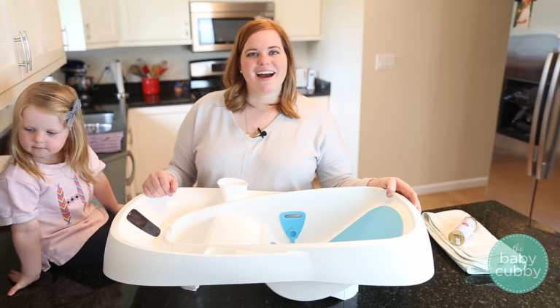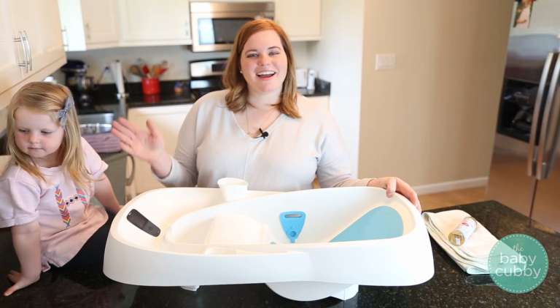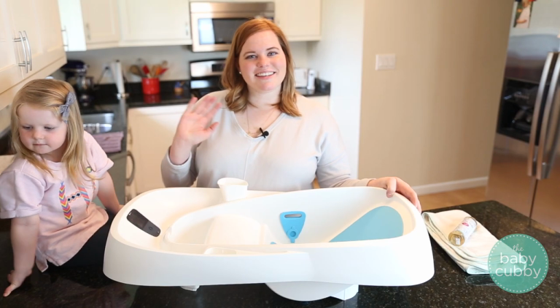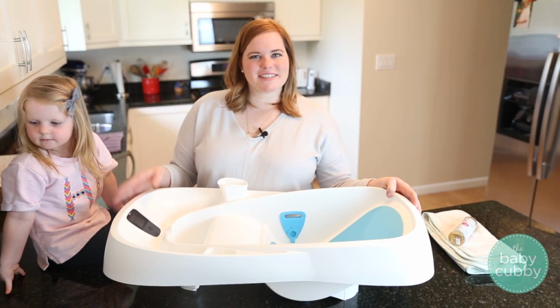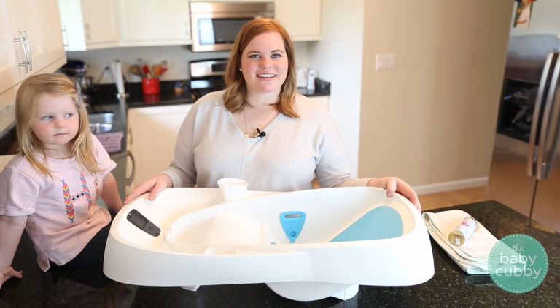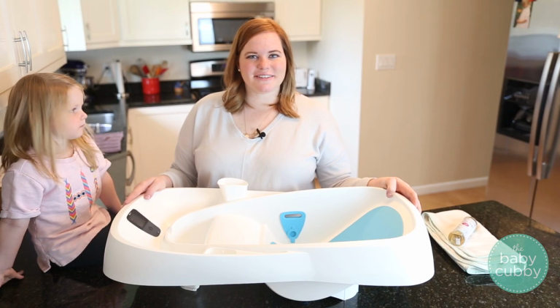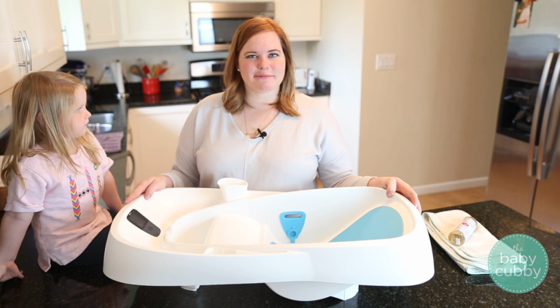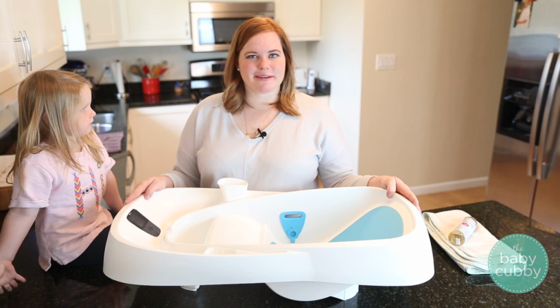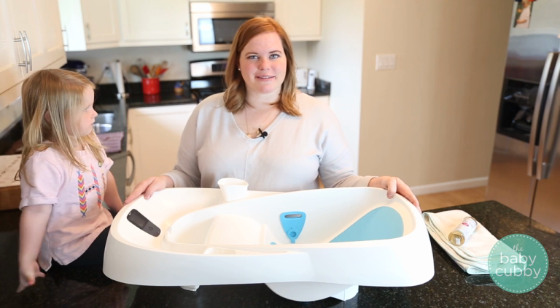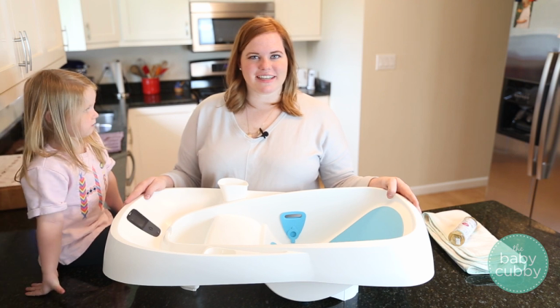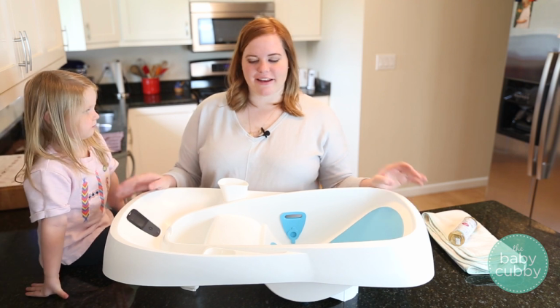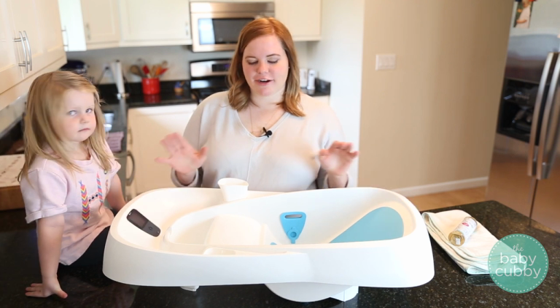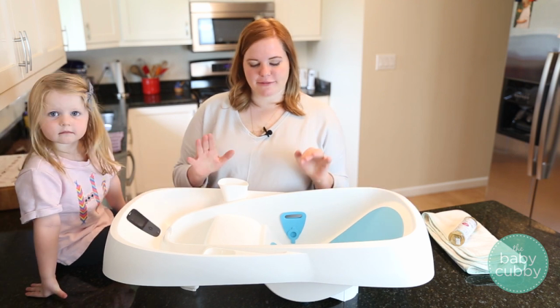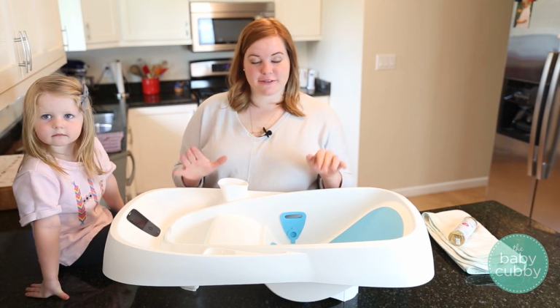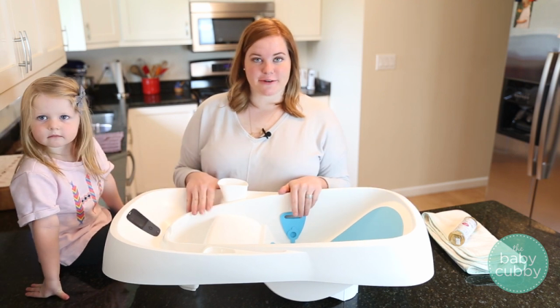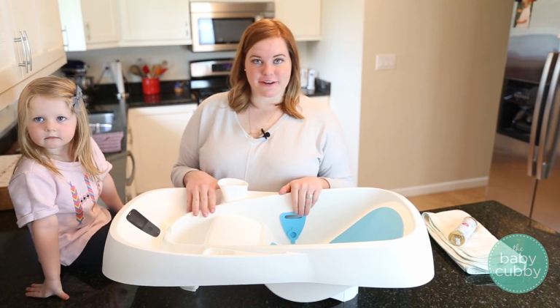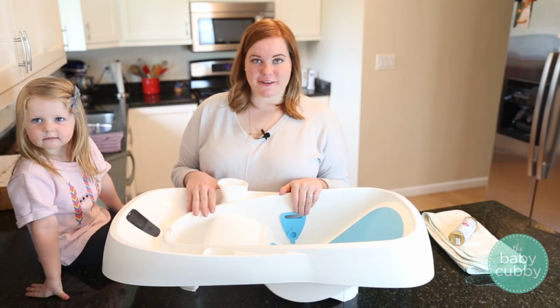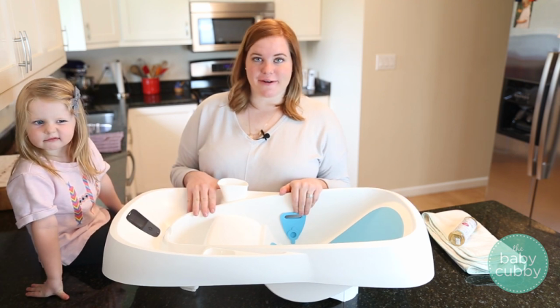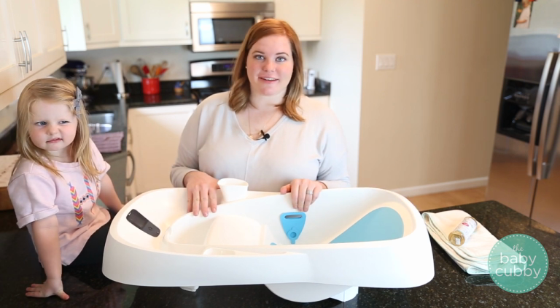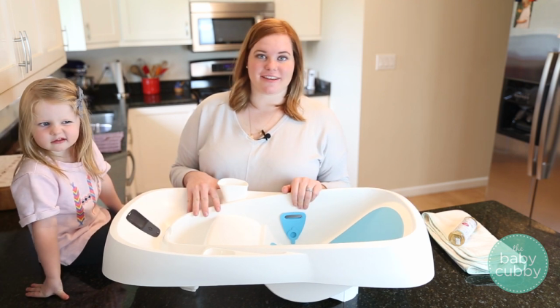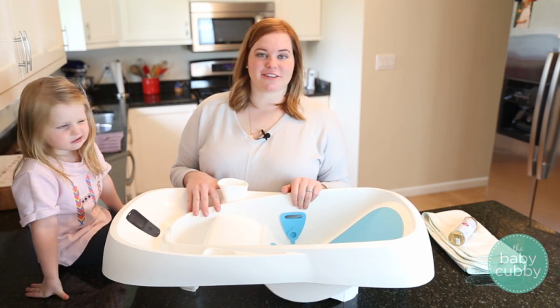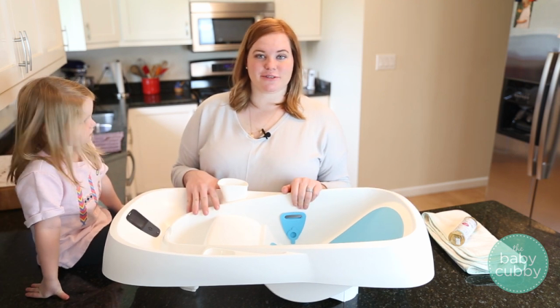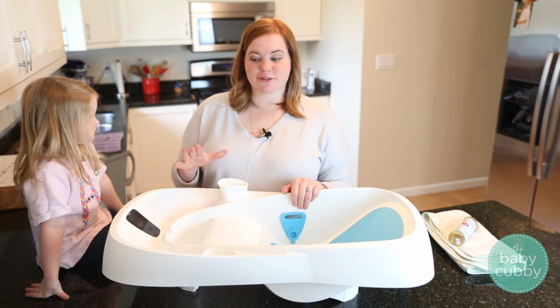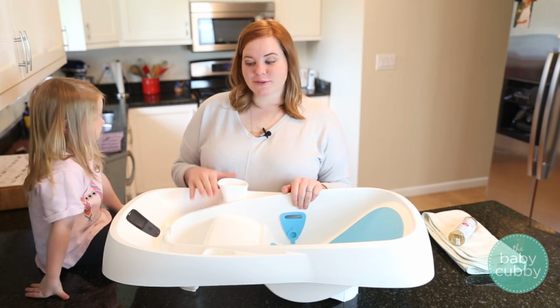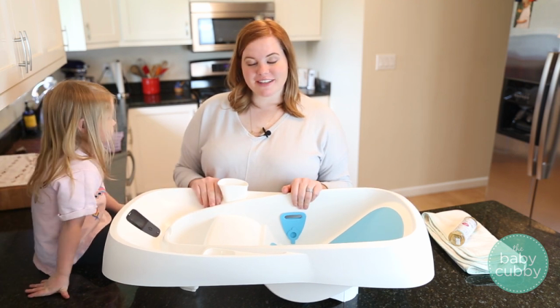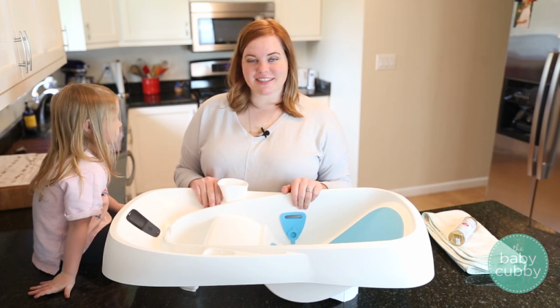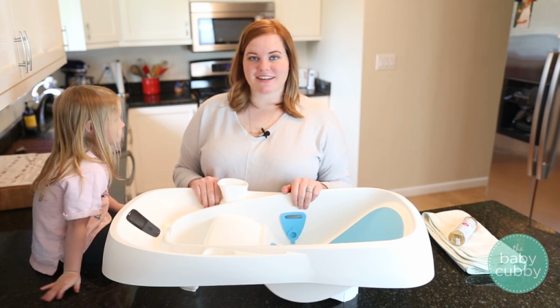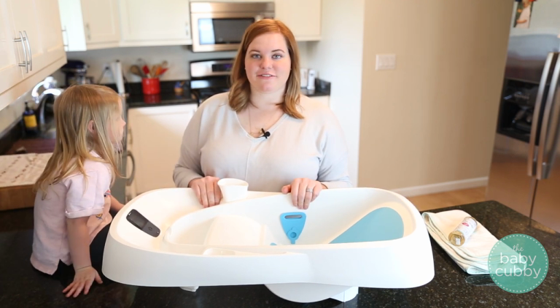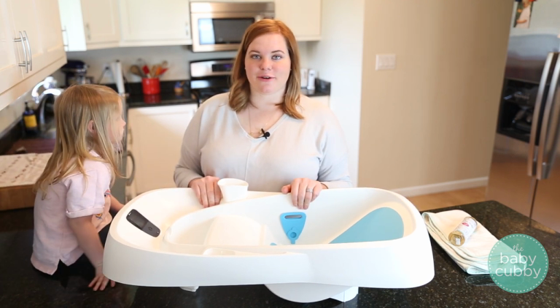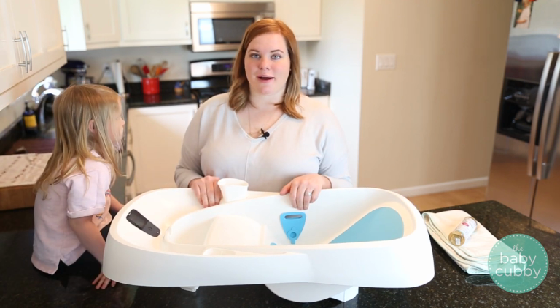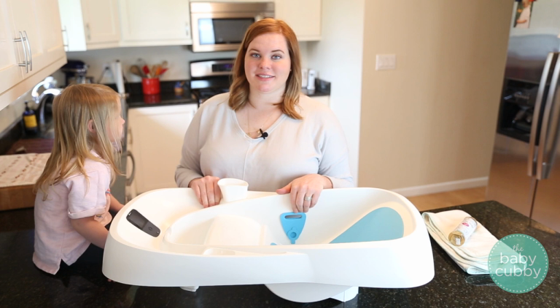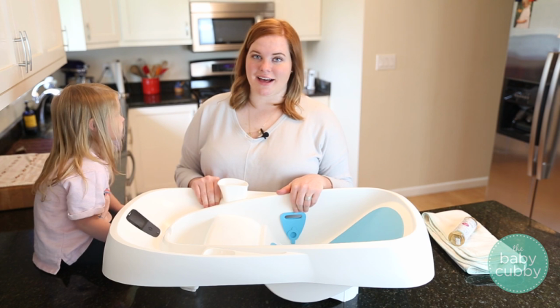Hi guys, Michelle here with the Baby Cubby today and we're going to be doing a quick review about the new 2017 4moms tub.